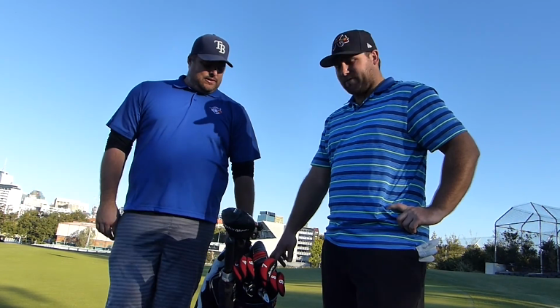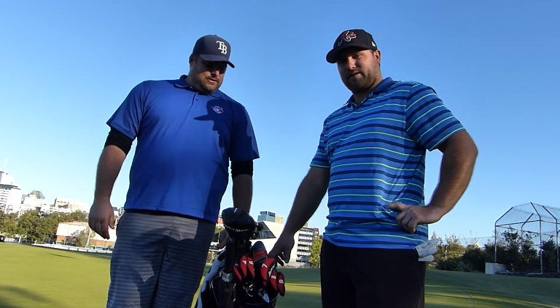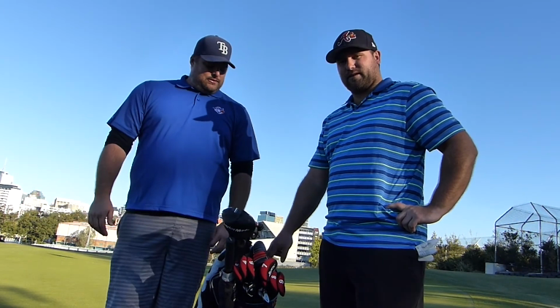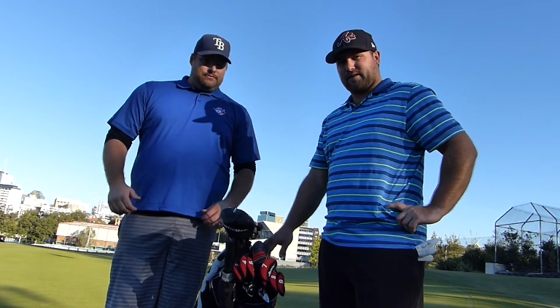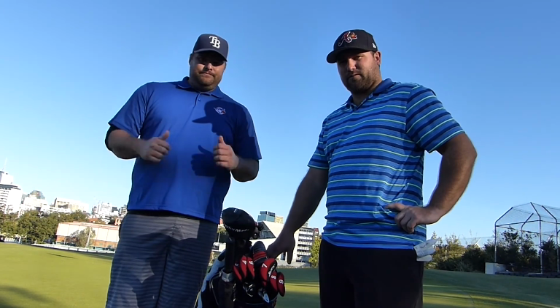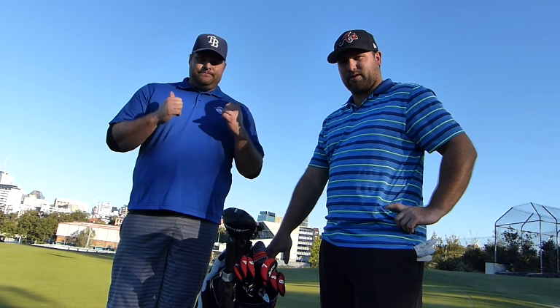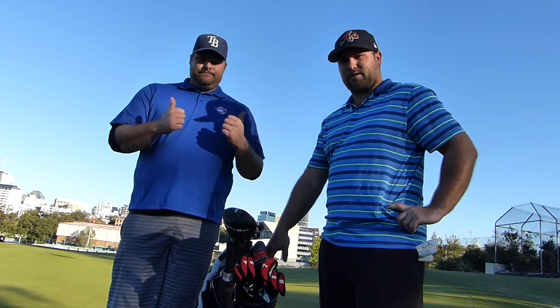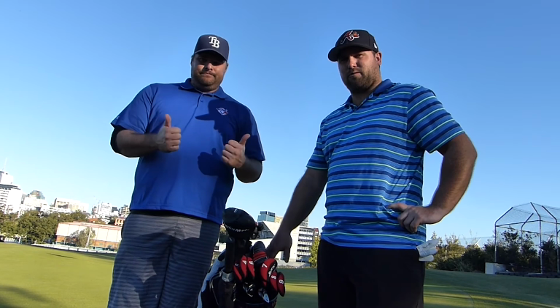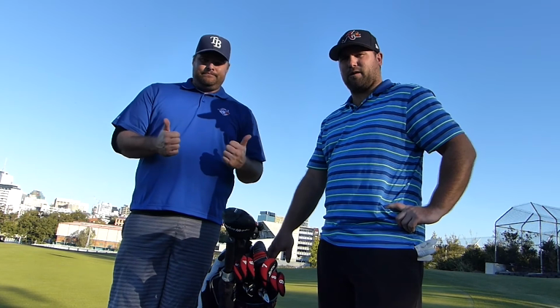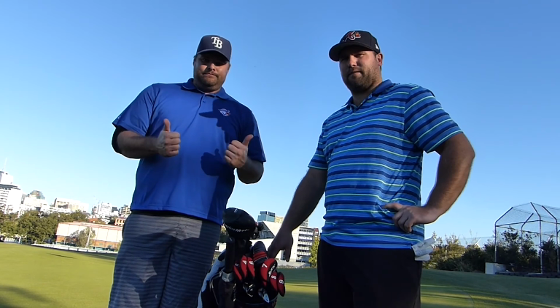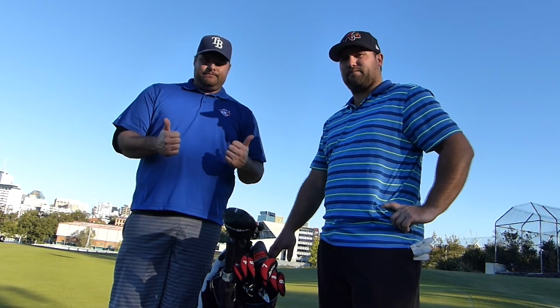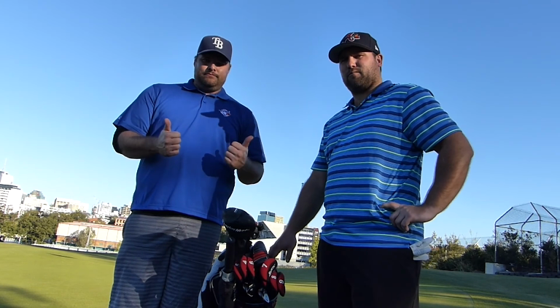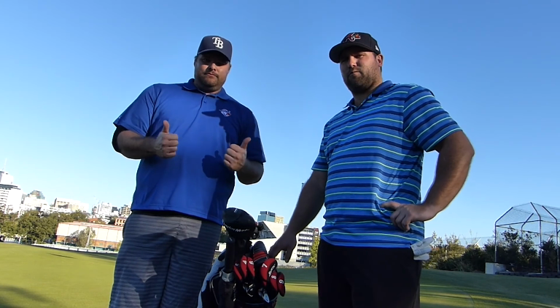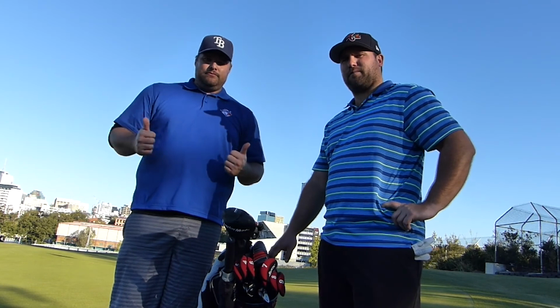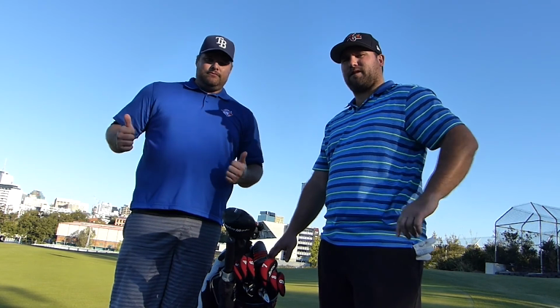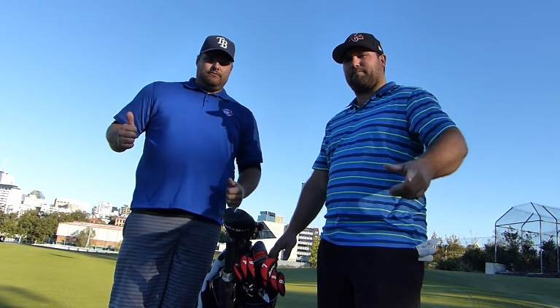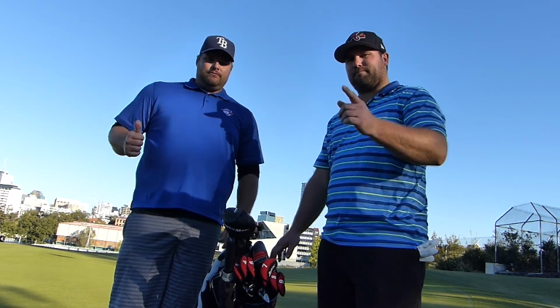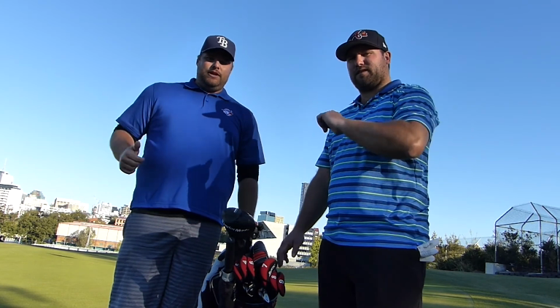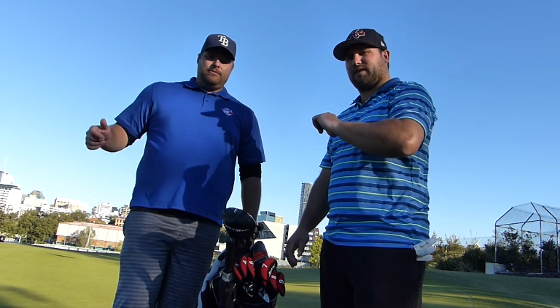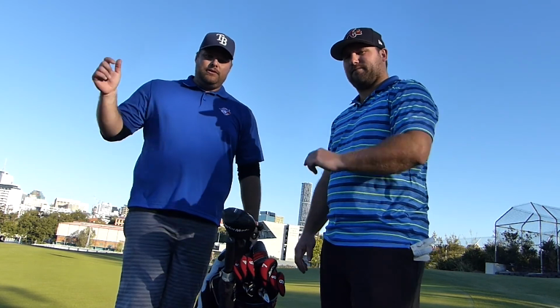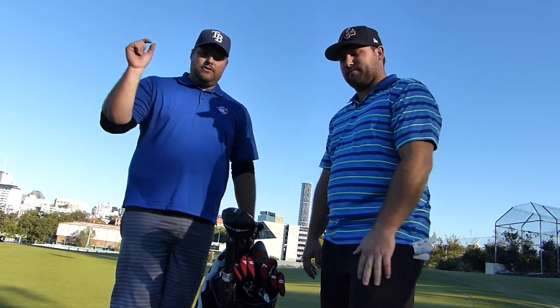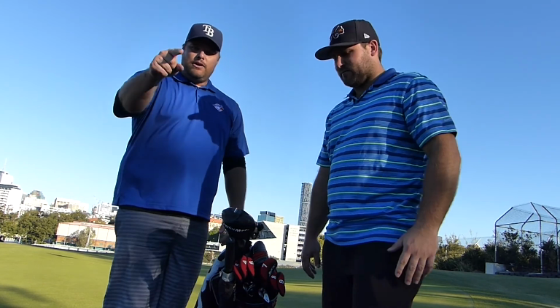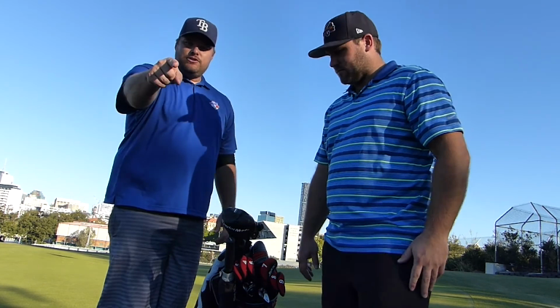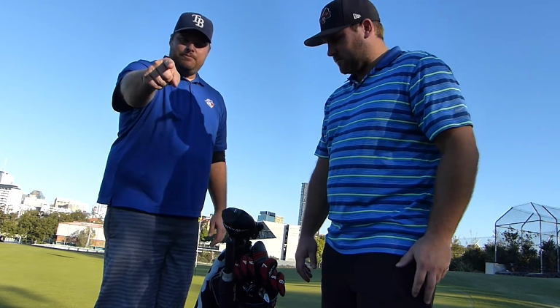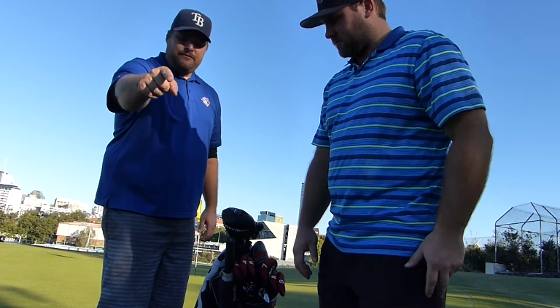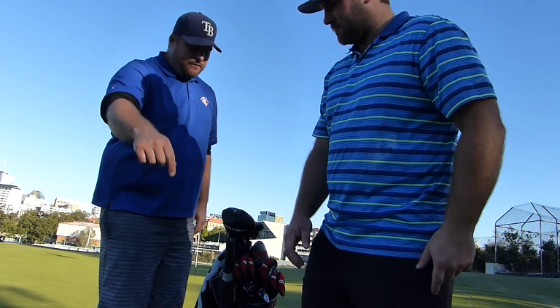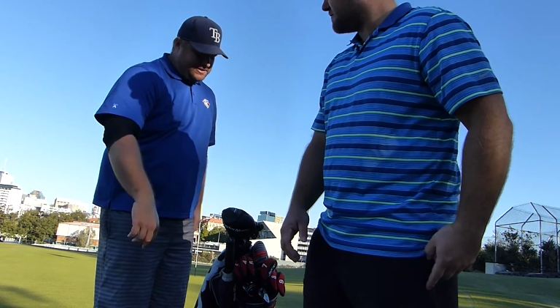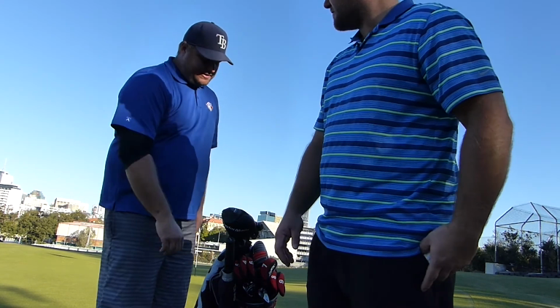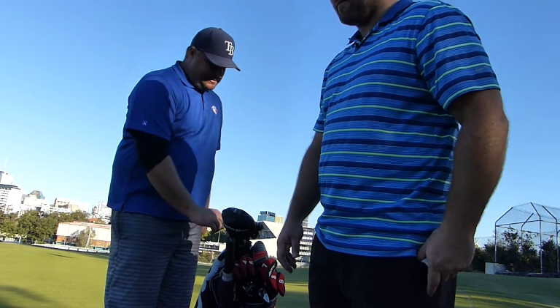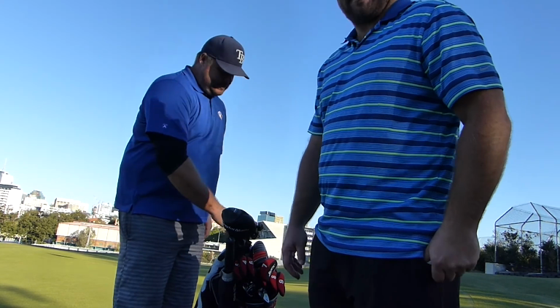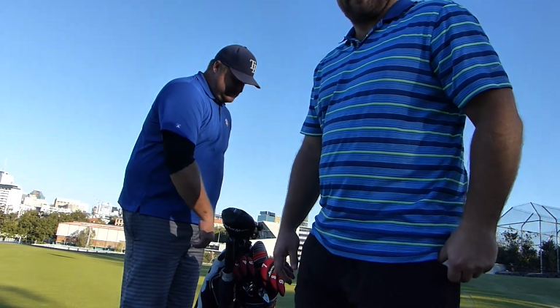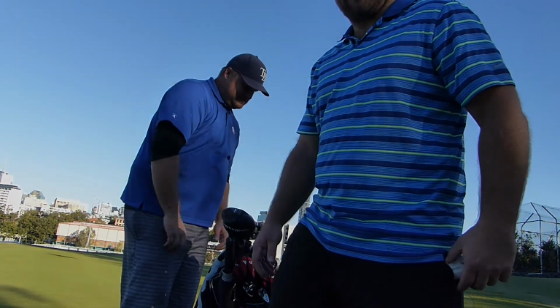Anyways guys, thanks for watching. We'll wrap this up in a second. Good luck watching part five and six. Yeah, thanks.